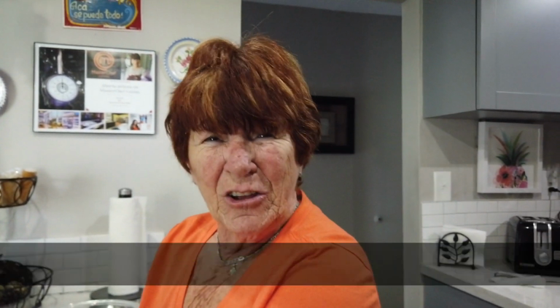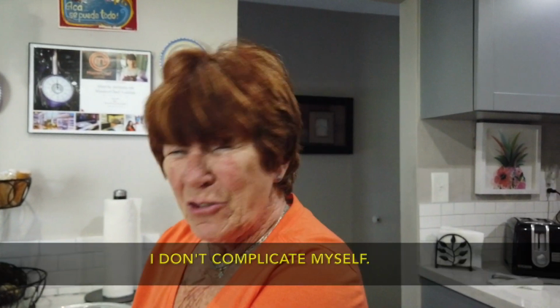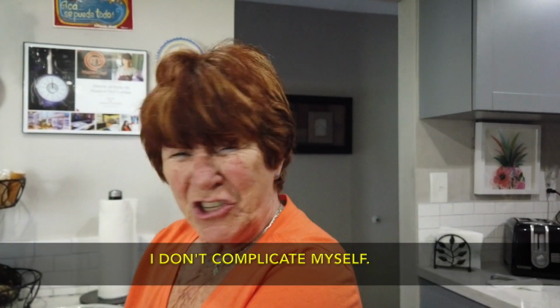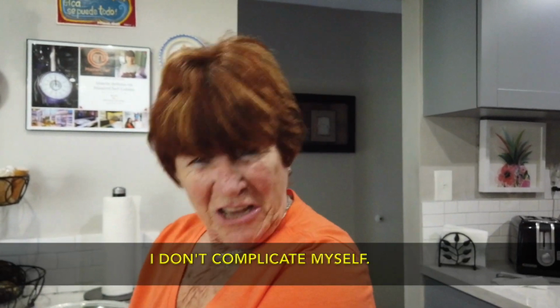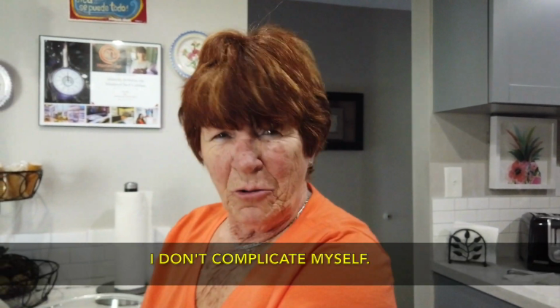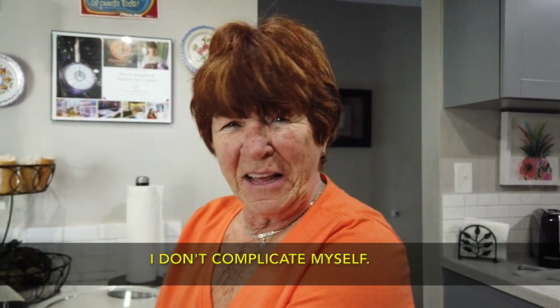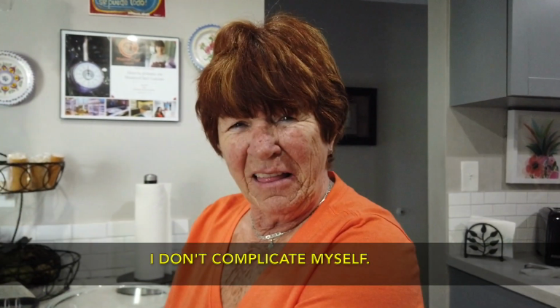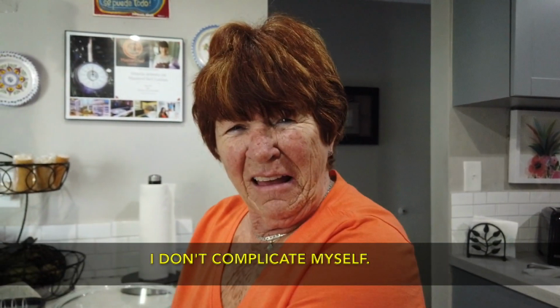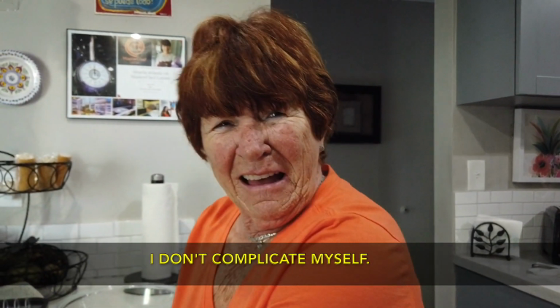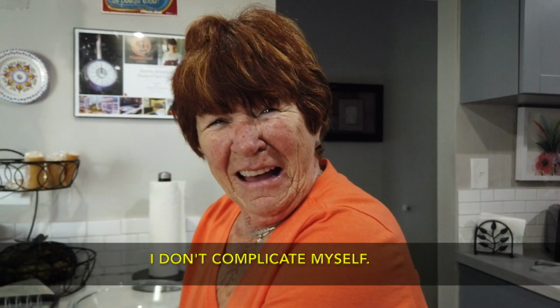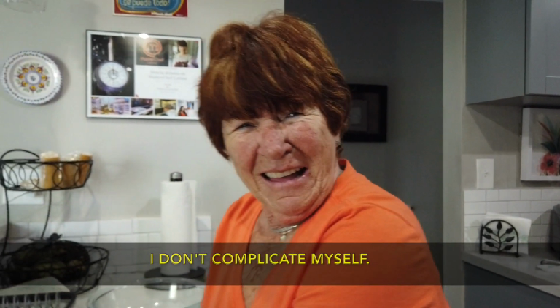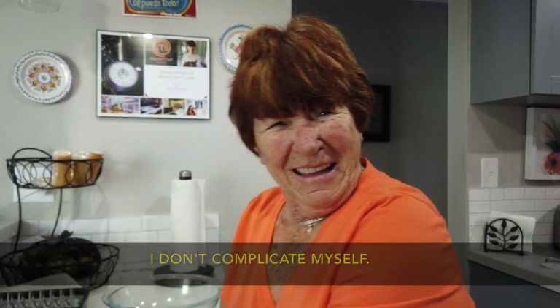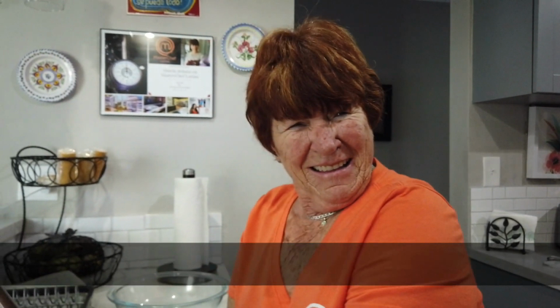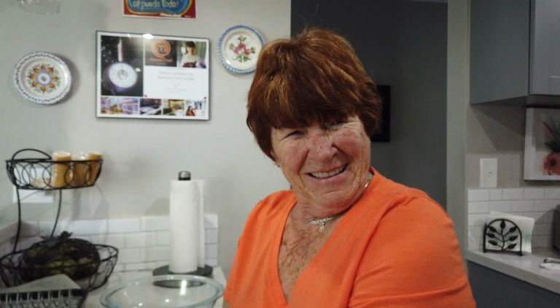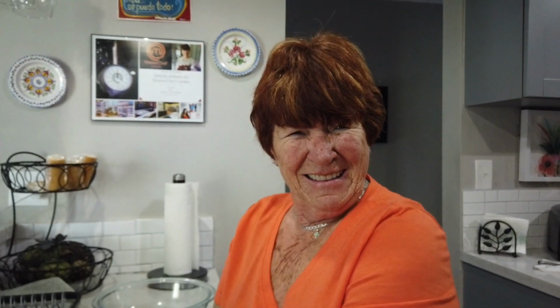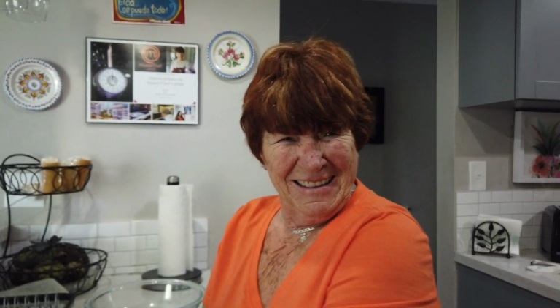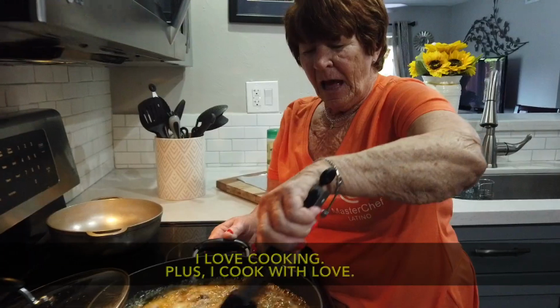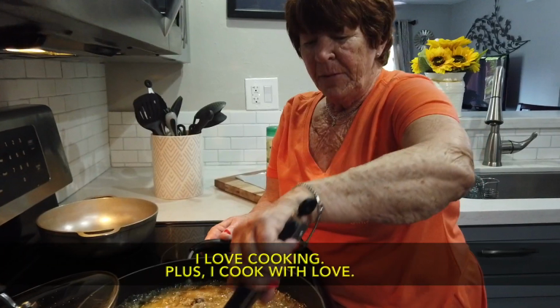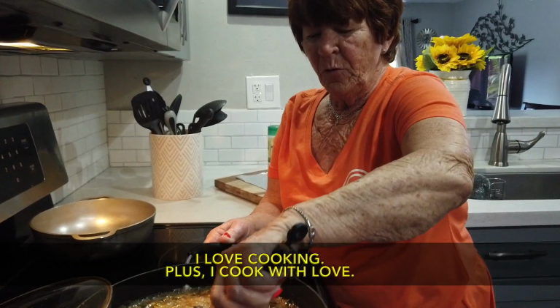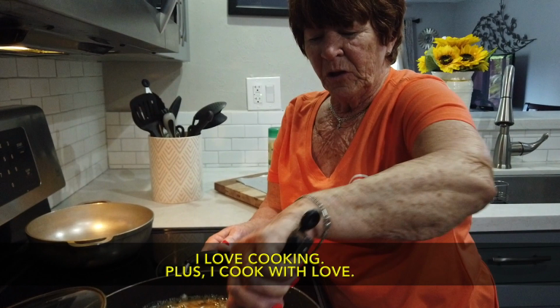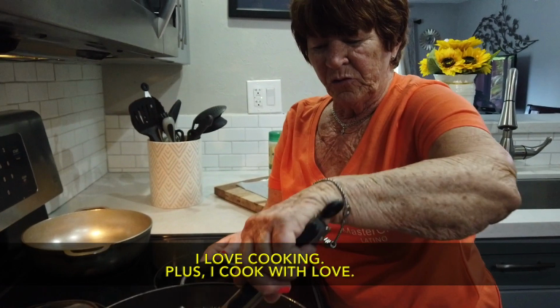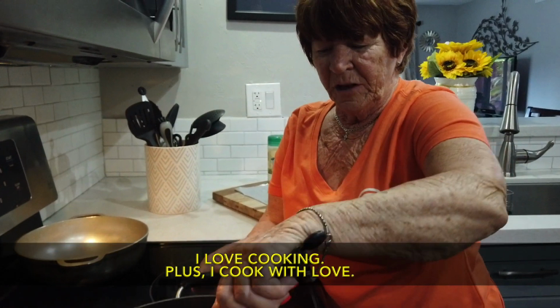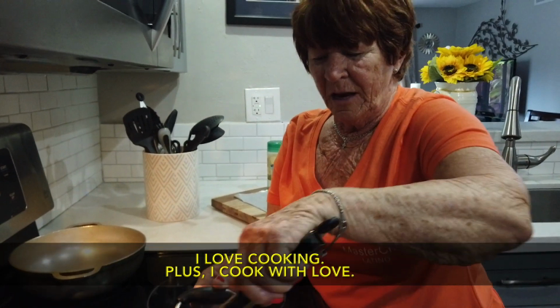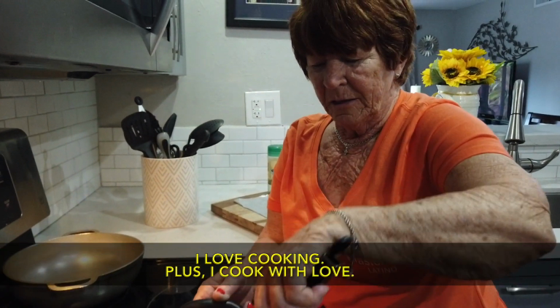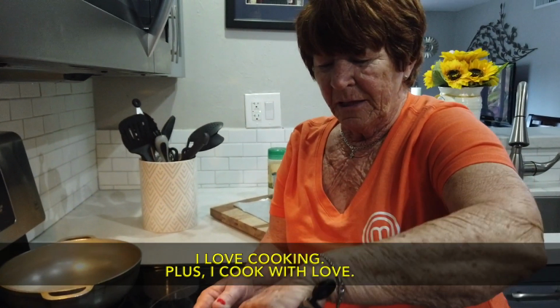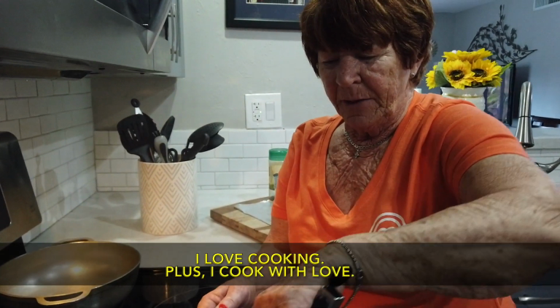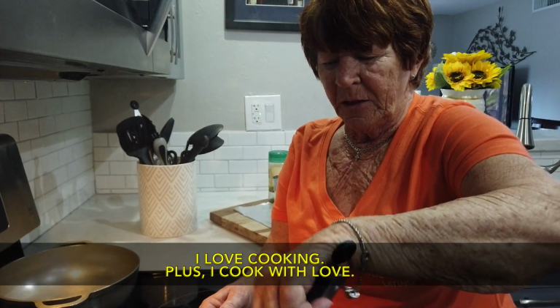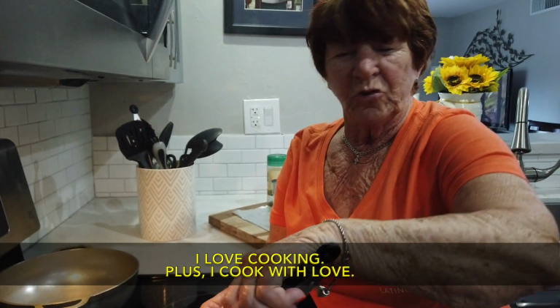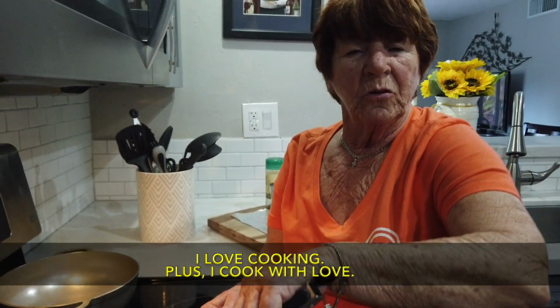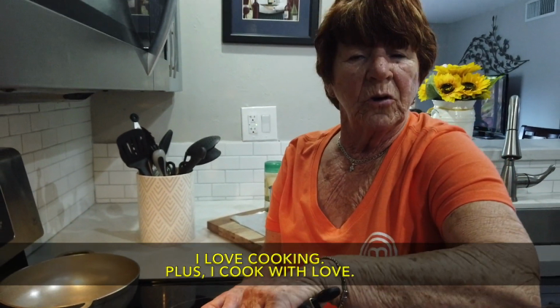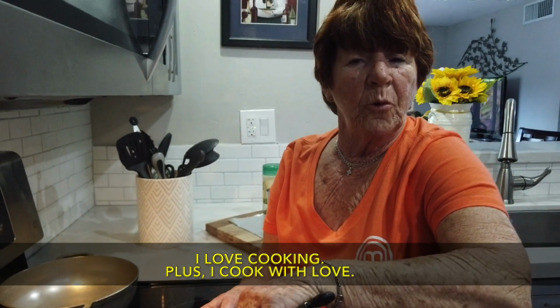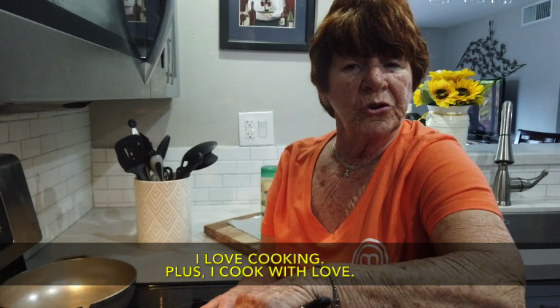With cooking, it's complicated — but I like to cook, and I also cook with love.